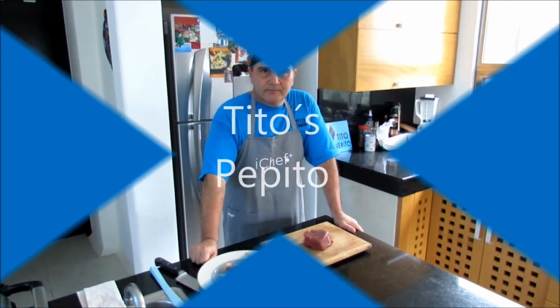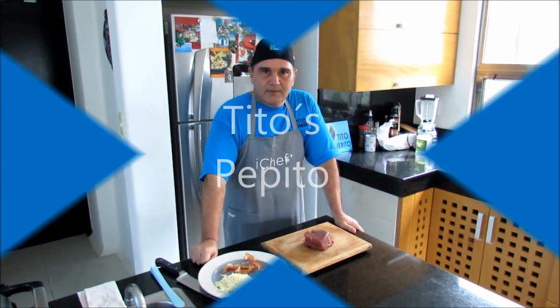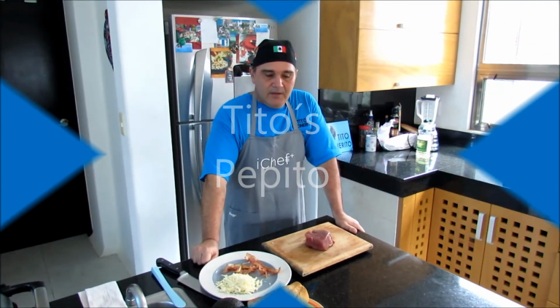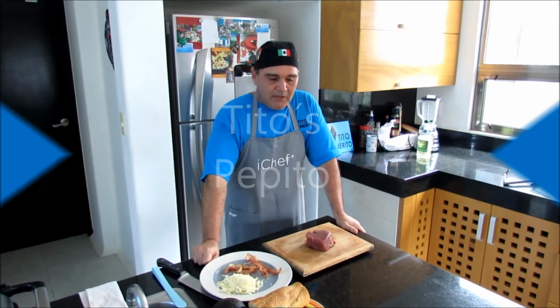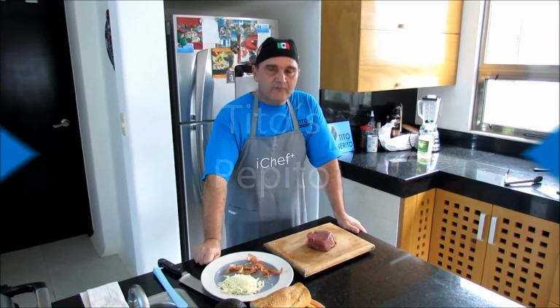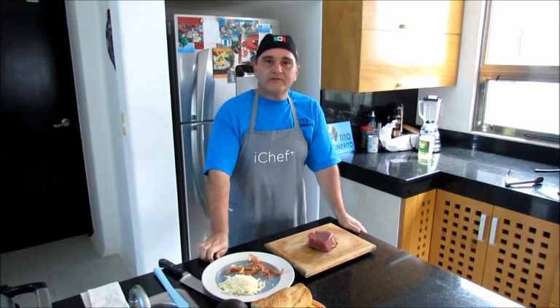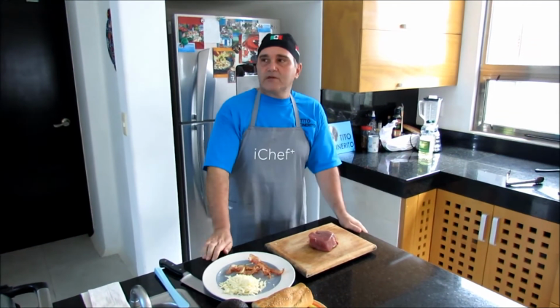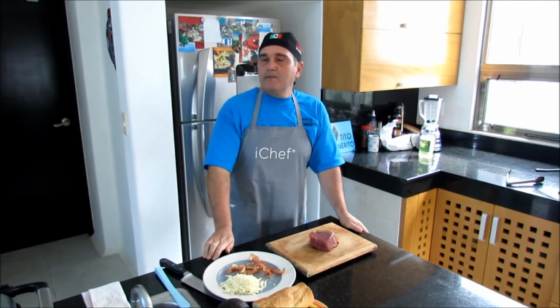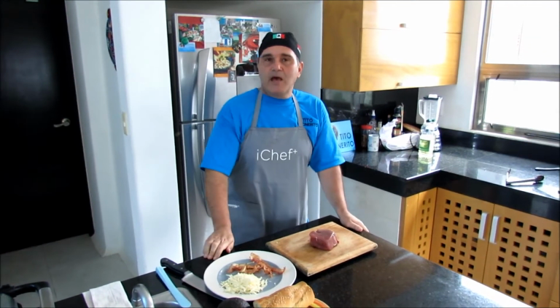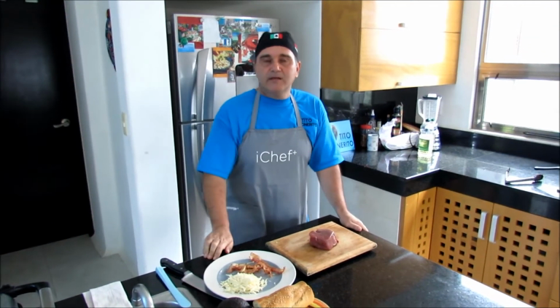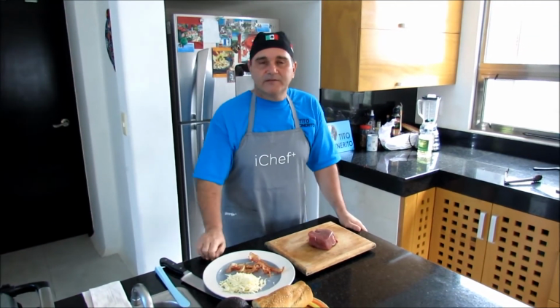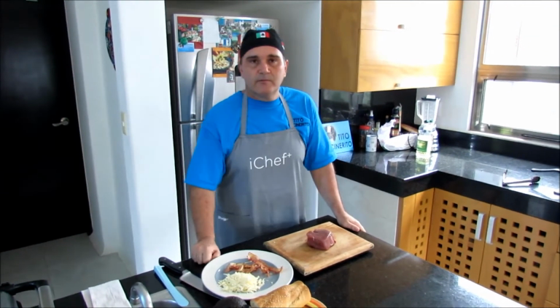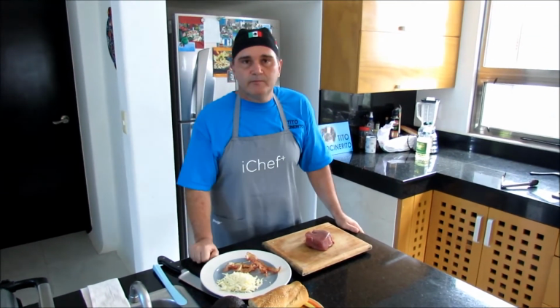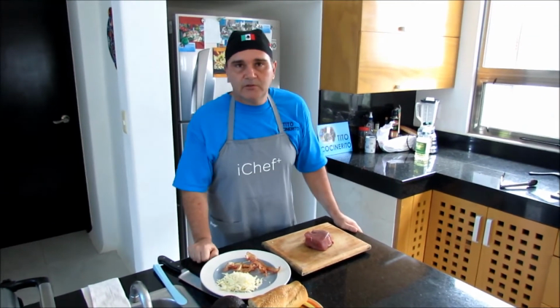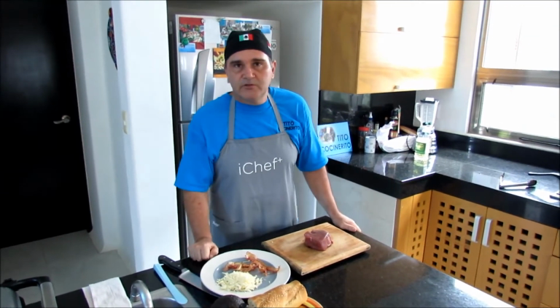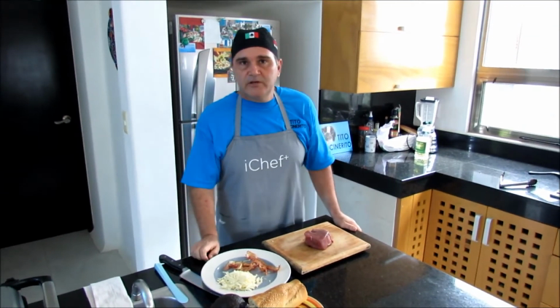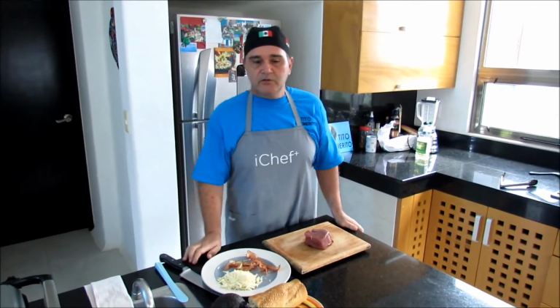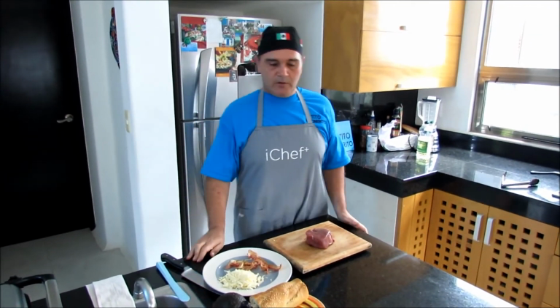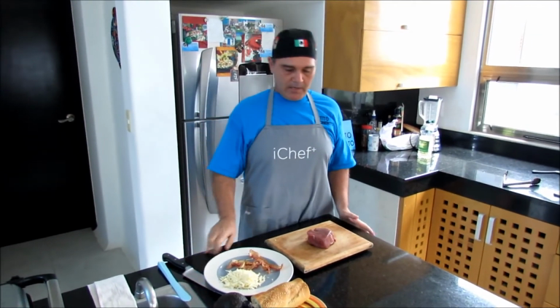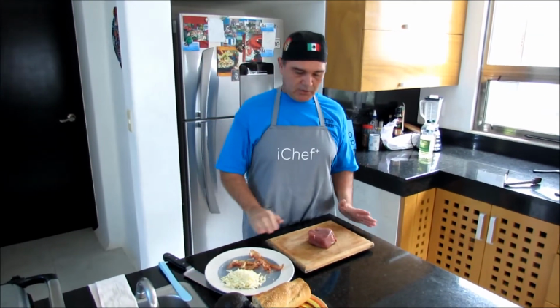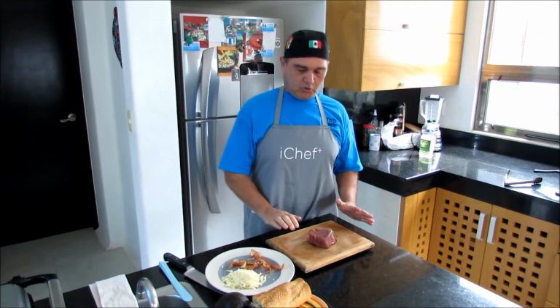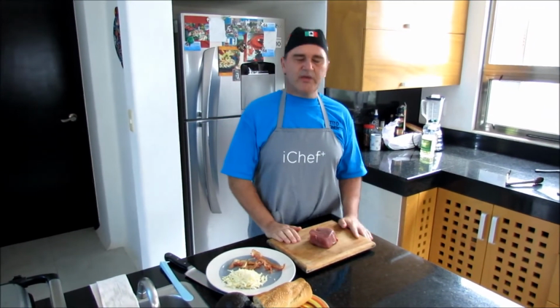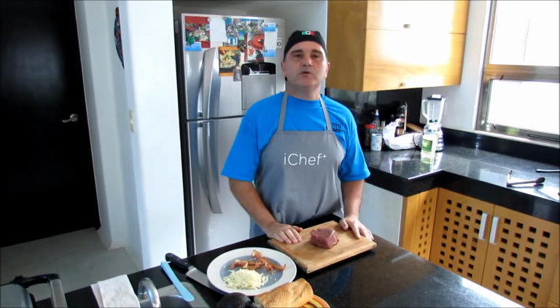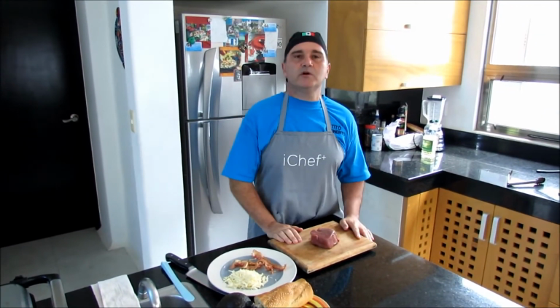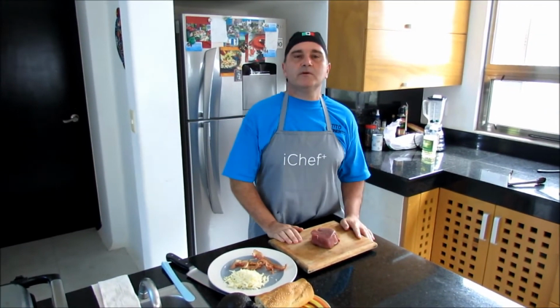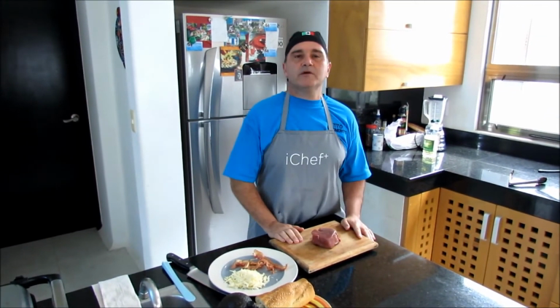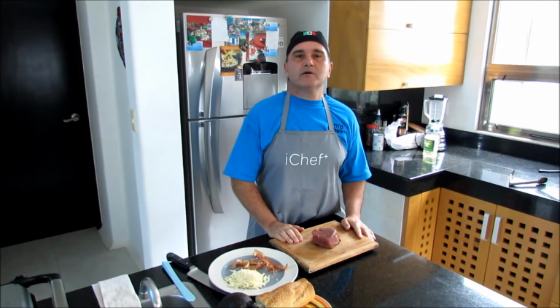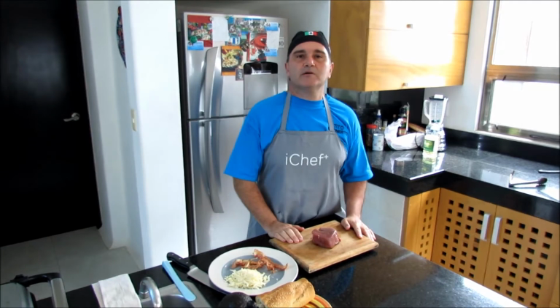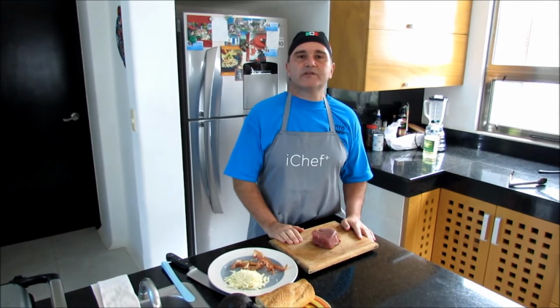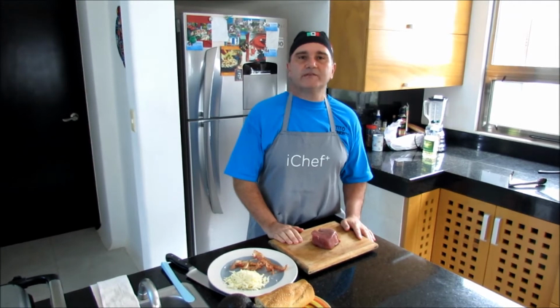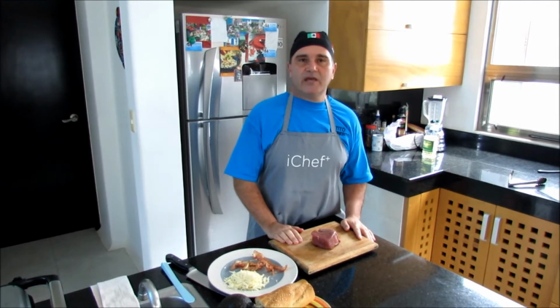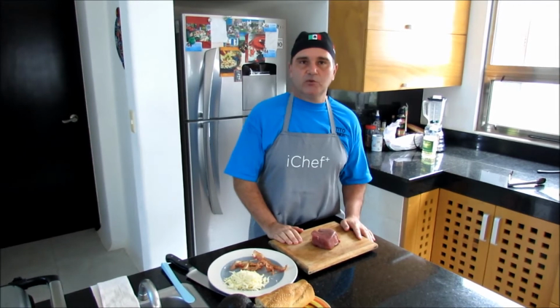Hello friends, I'm Alex from Tito Cocinerito, and today we're gonna make a steak sandwich.